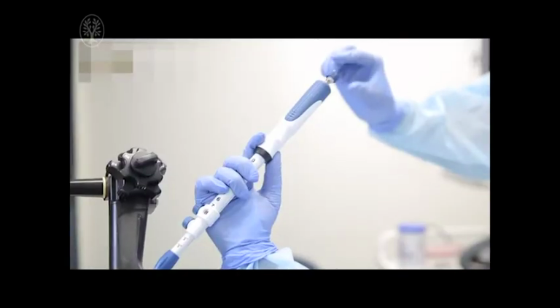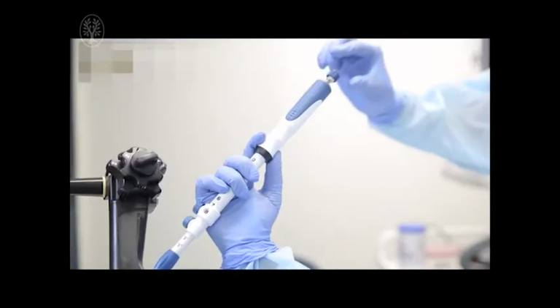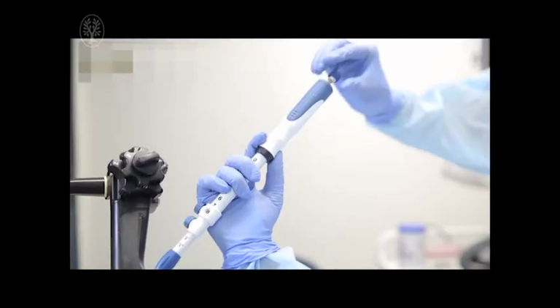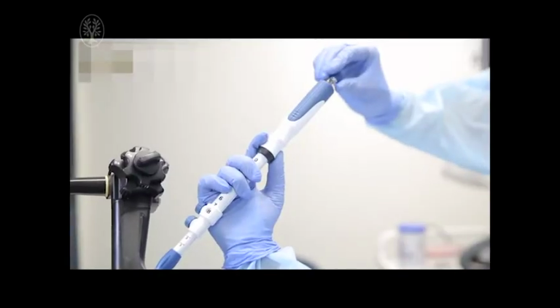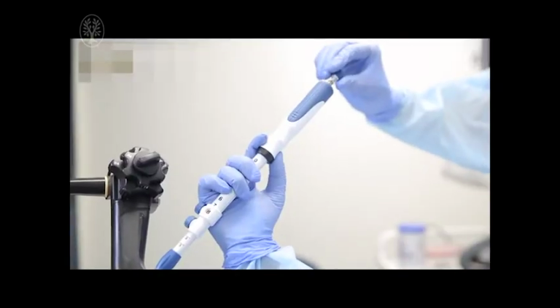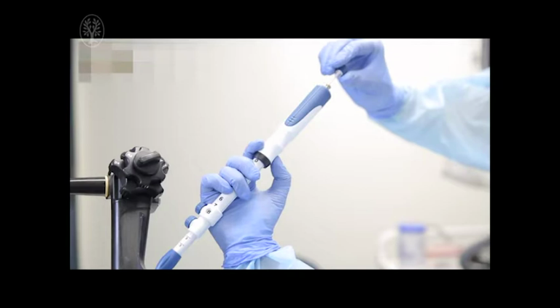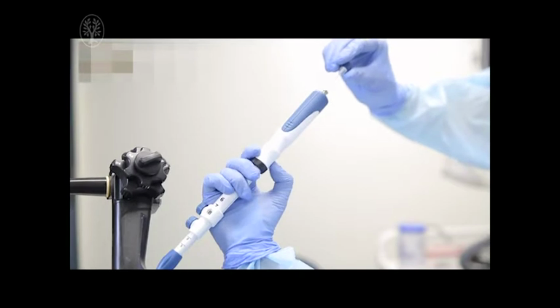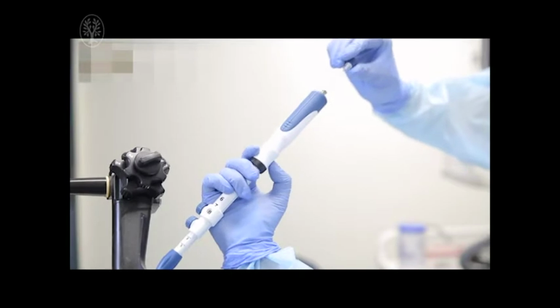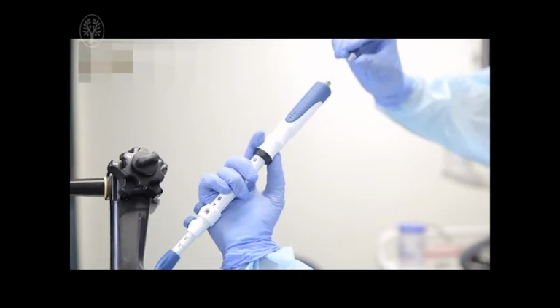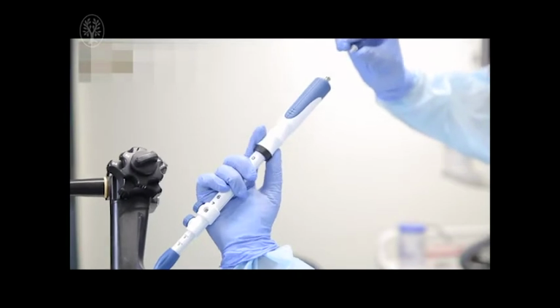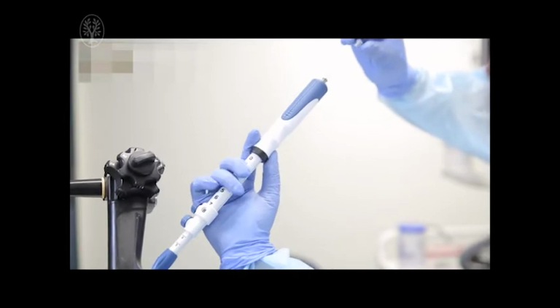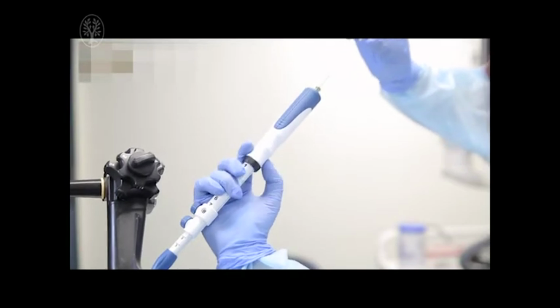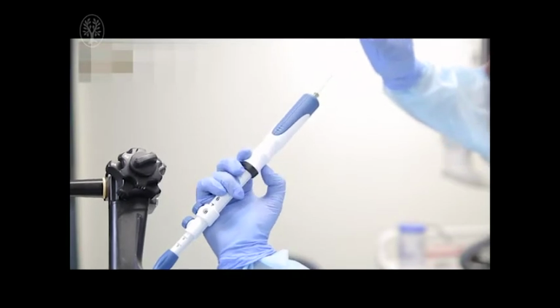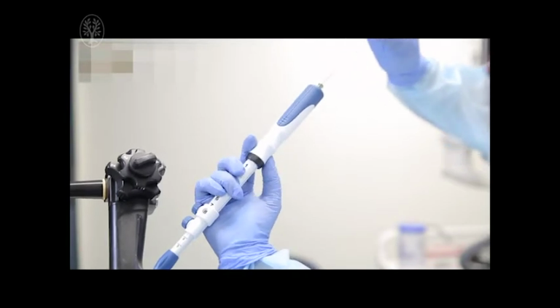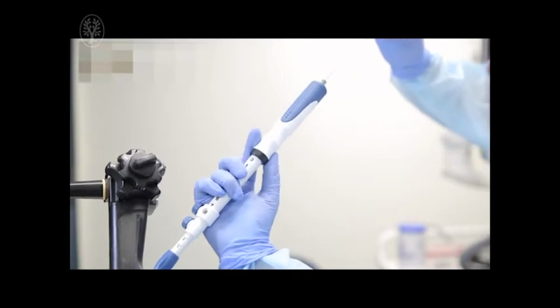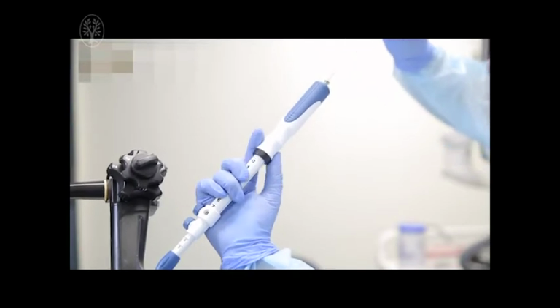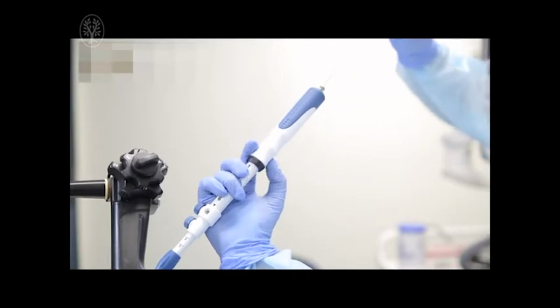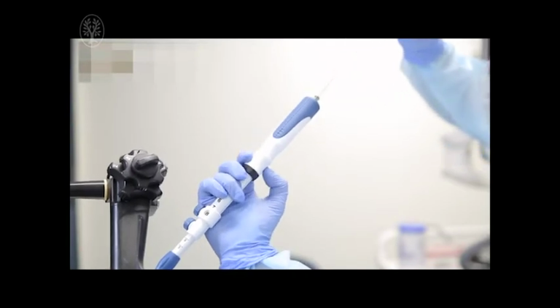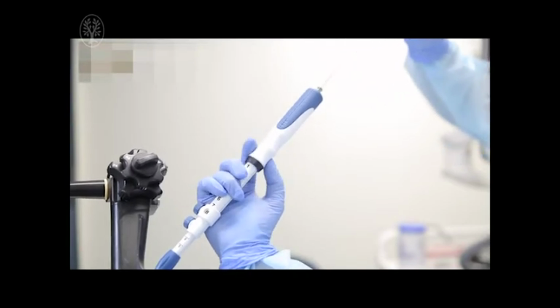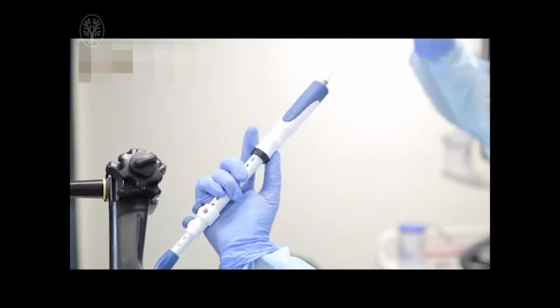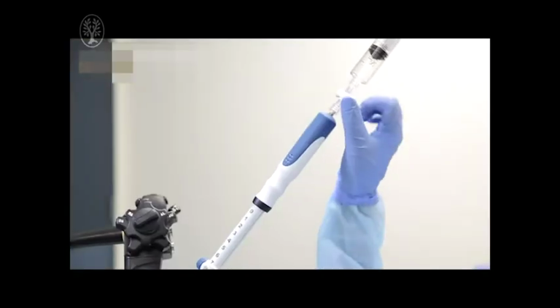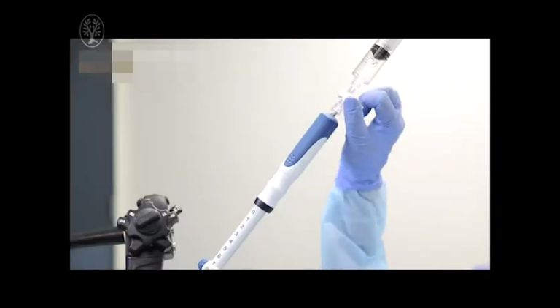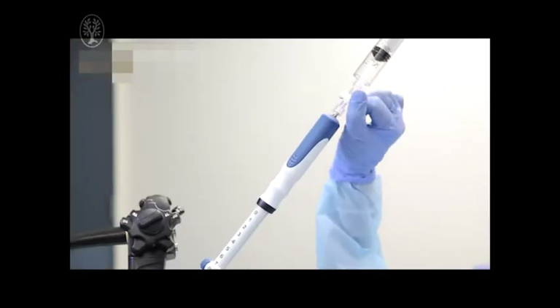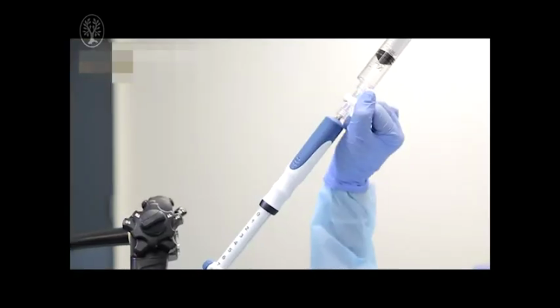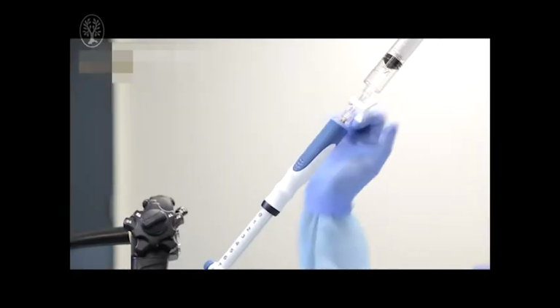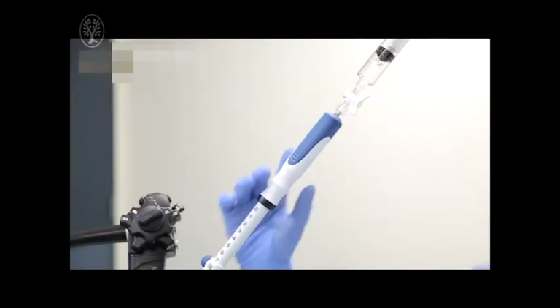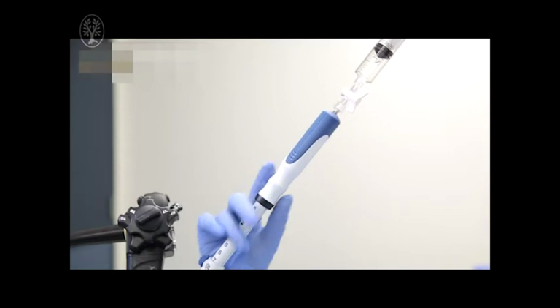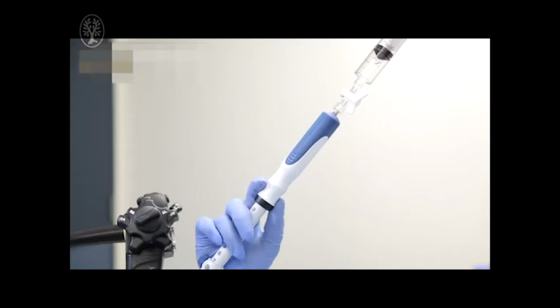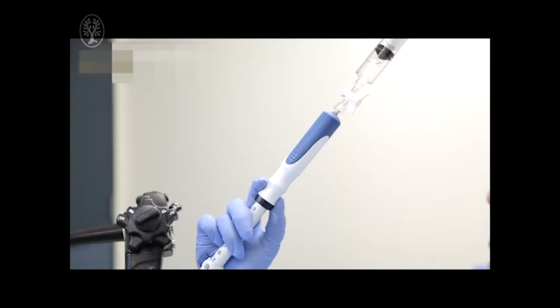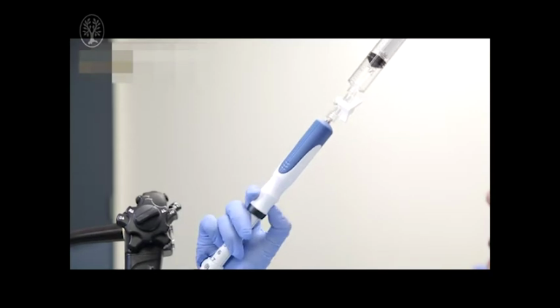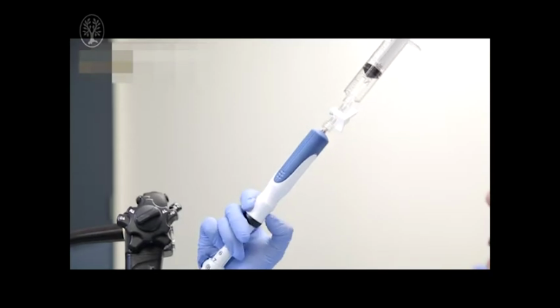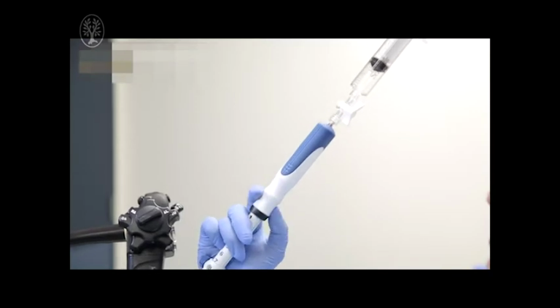Here is a demonstration of the Starlet Slow-Pull technique. Here is a demonstration of the suction technique.